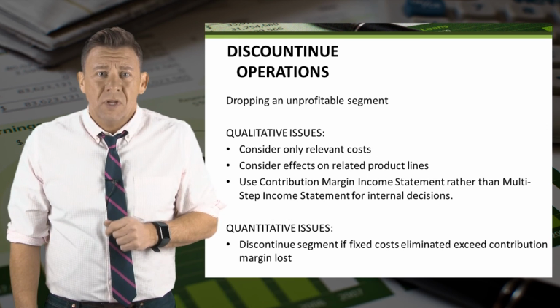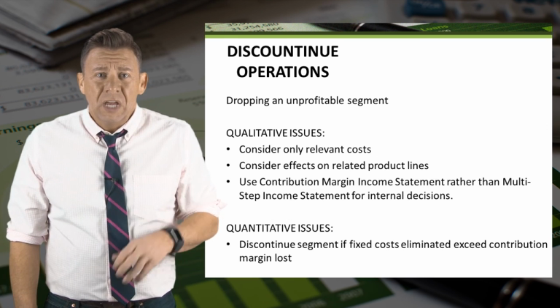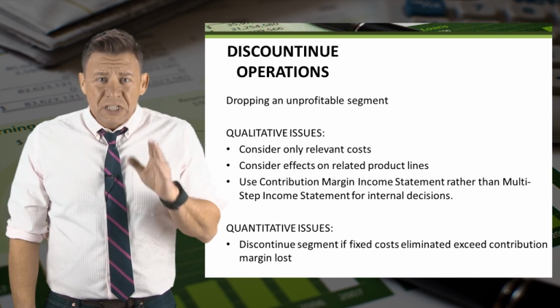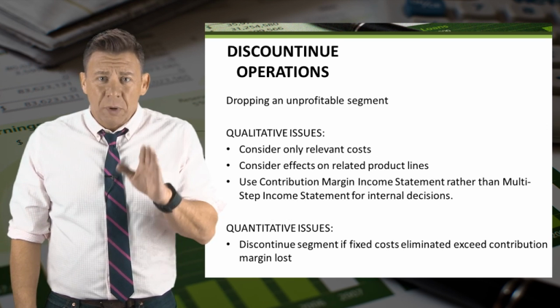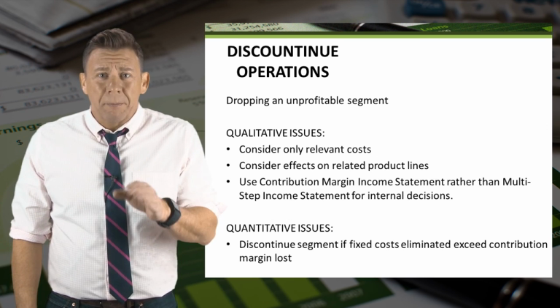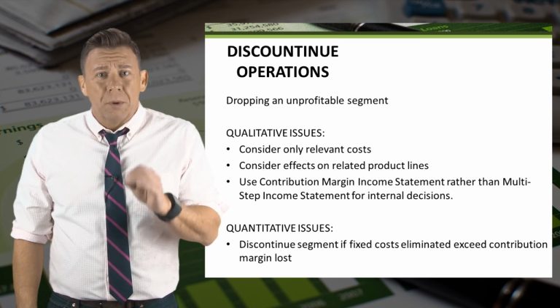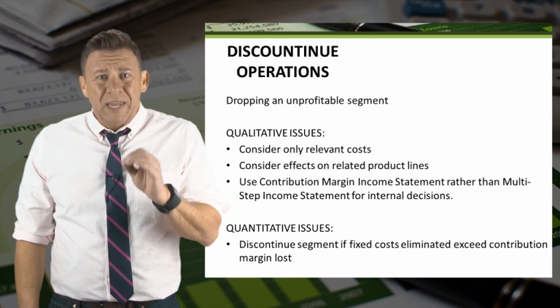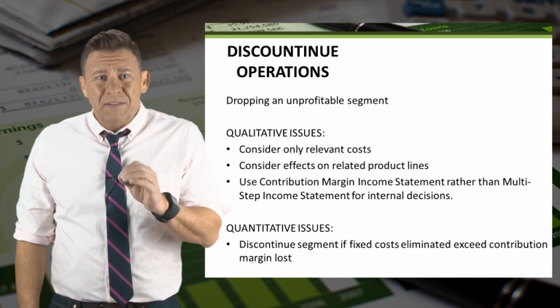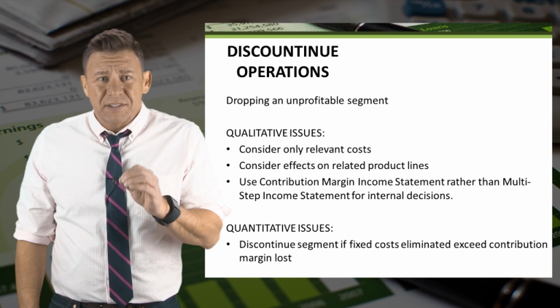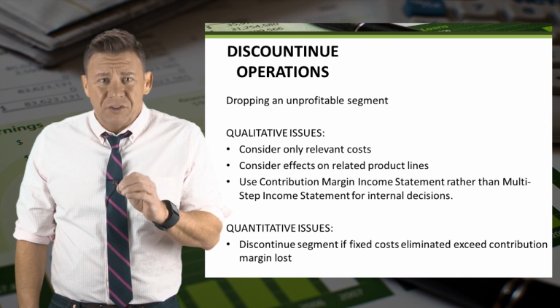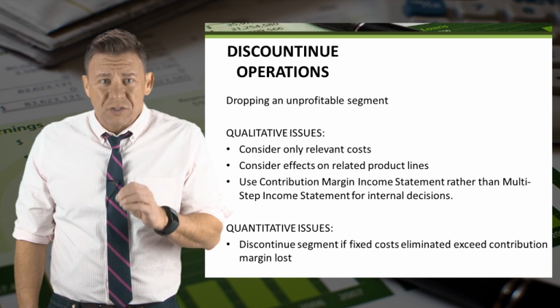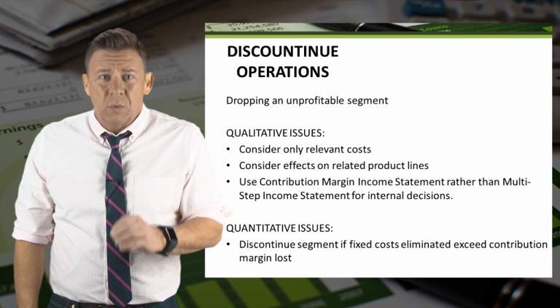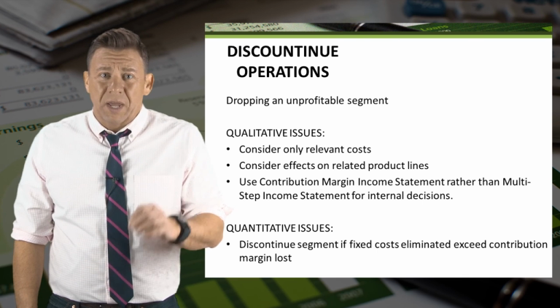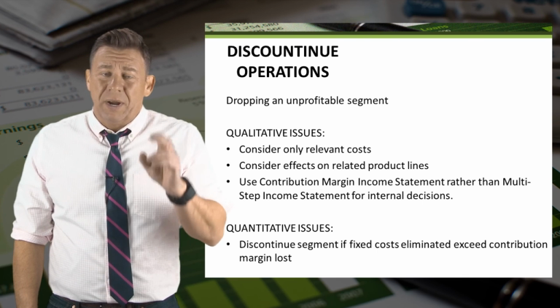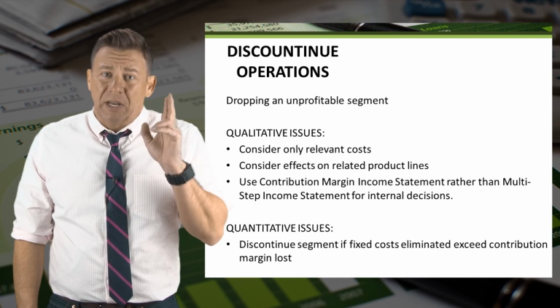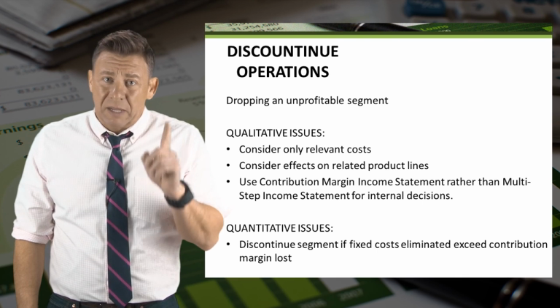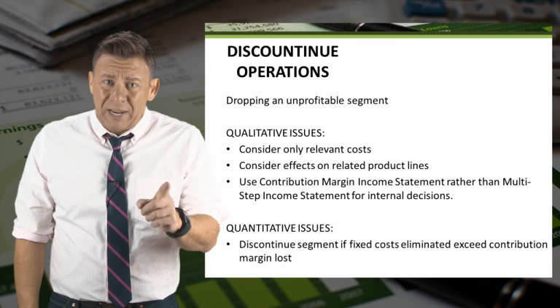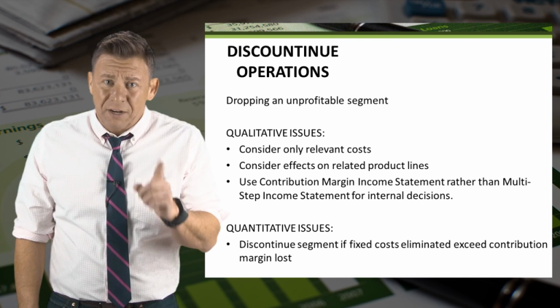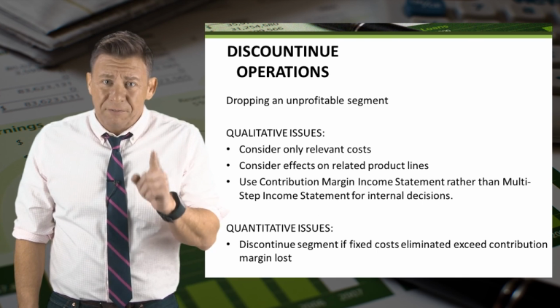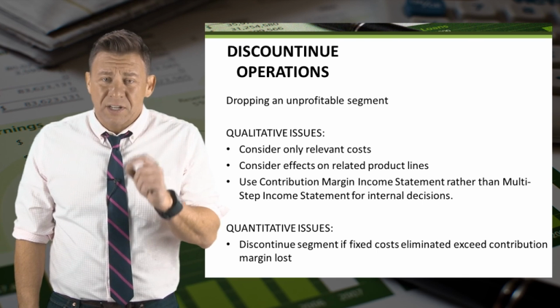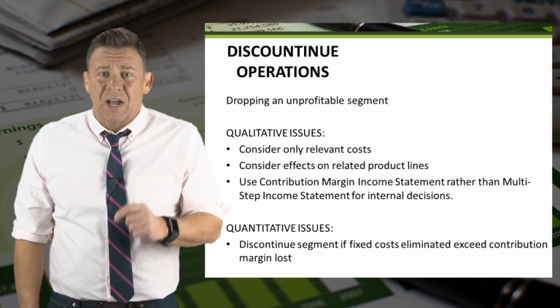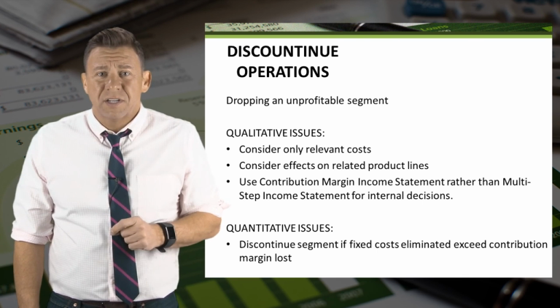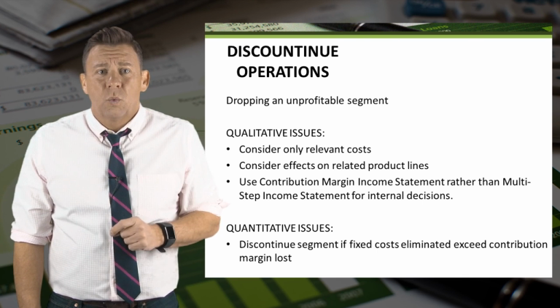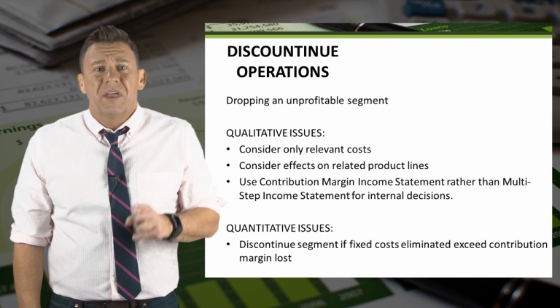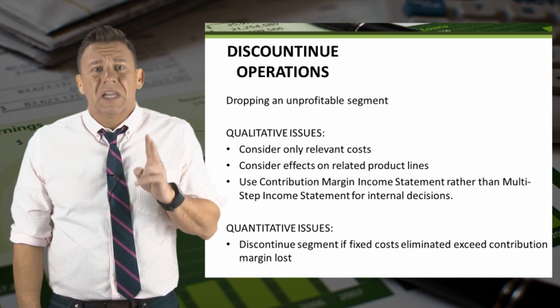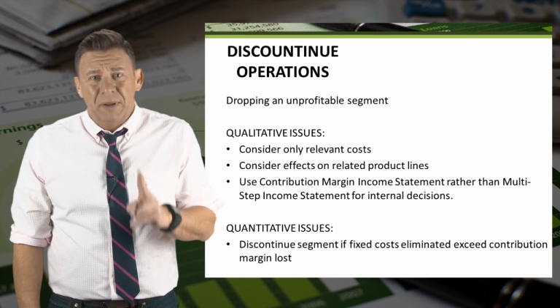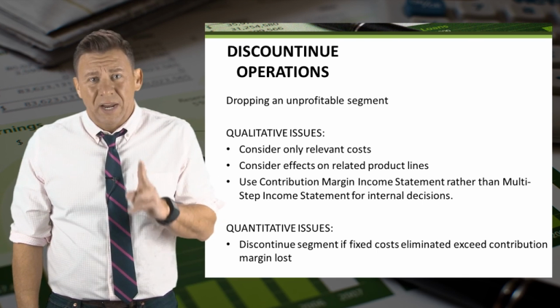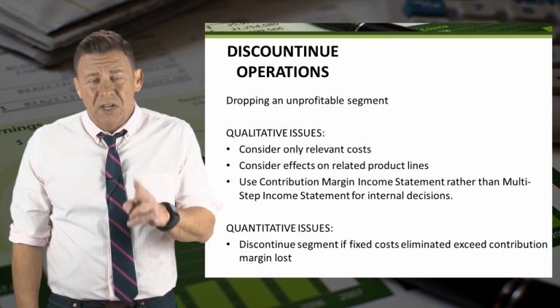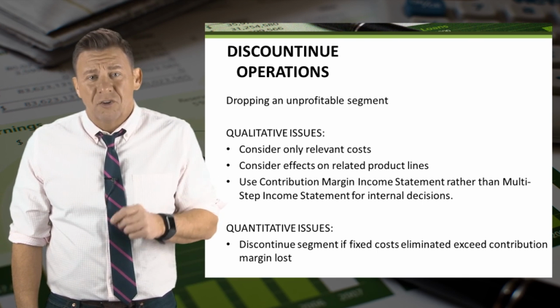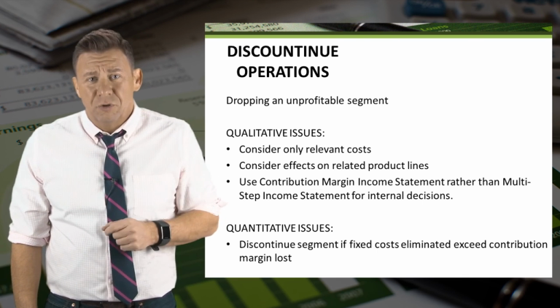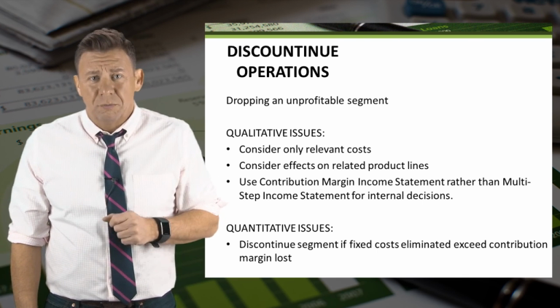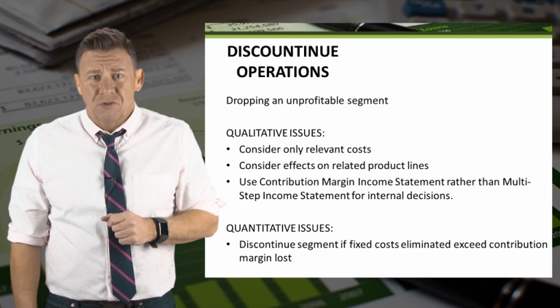So remember, when making these decisions, we want to compare eliminated fixed costs with eliminated contribution margin.